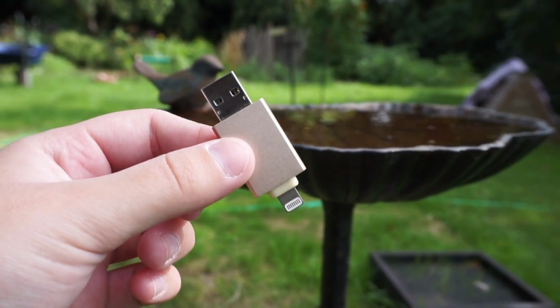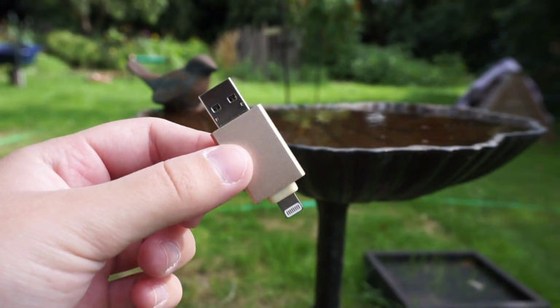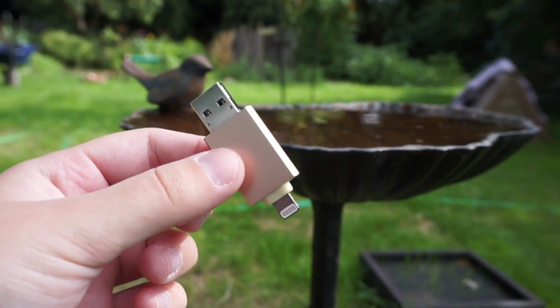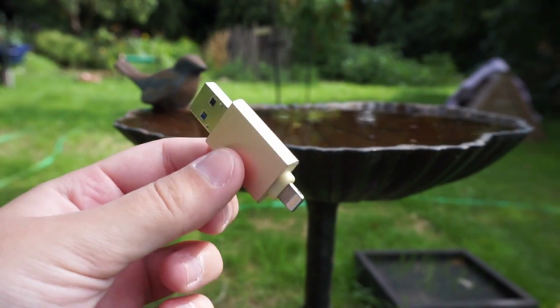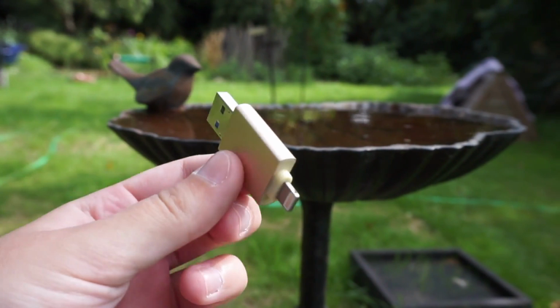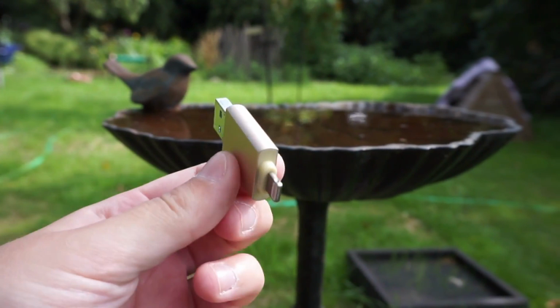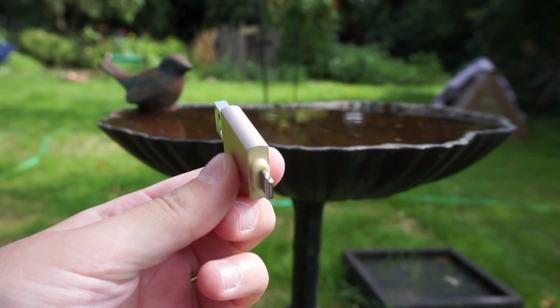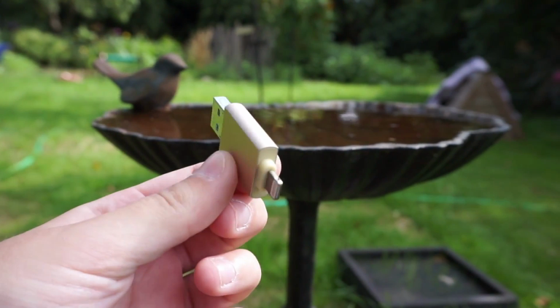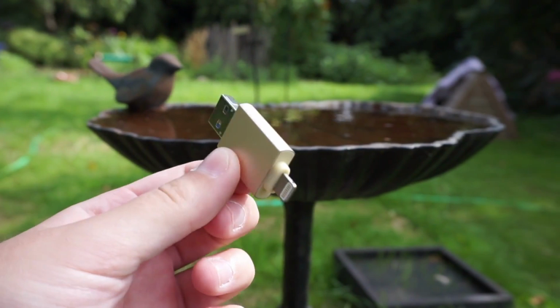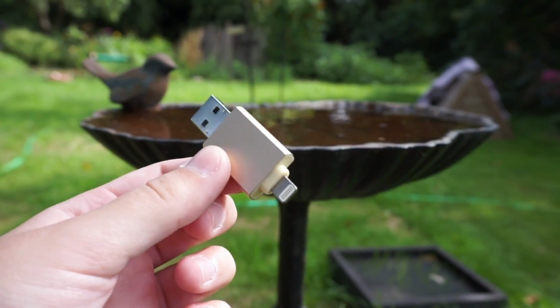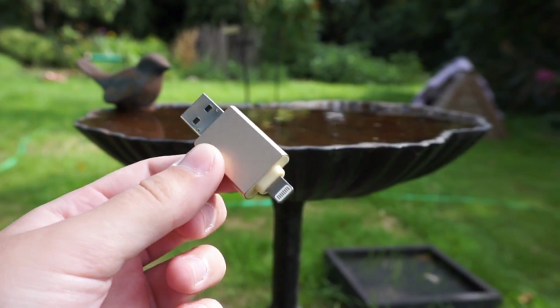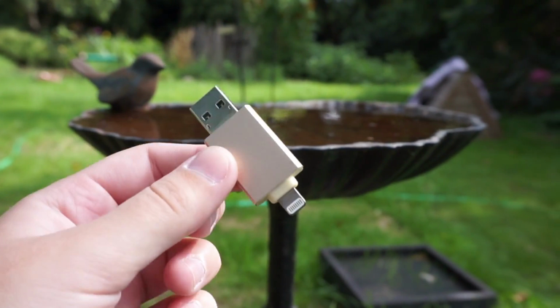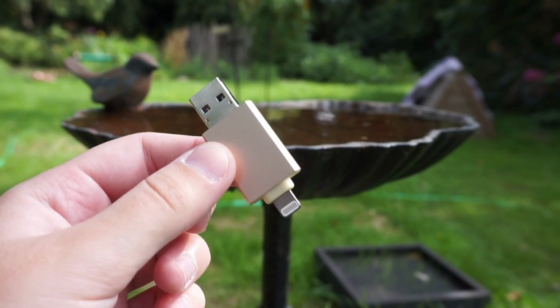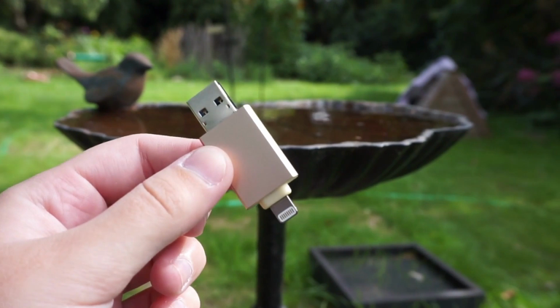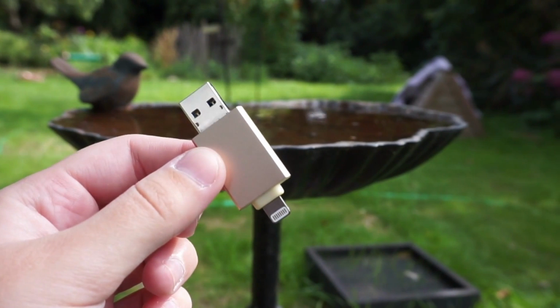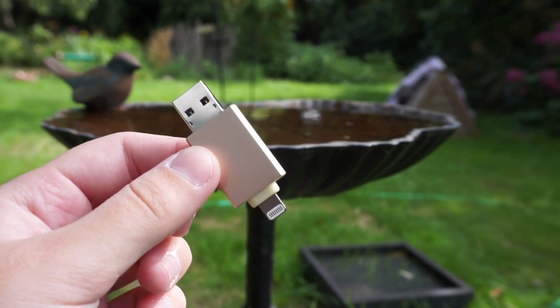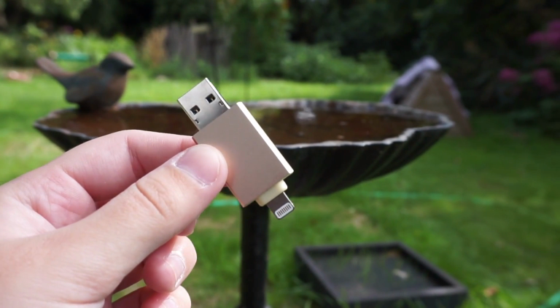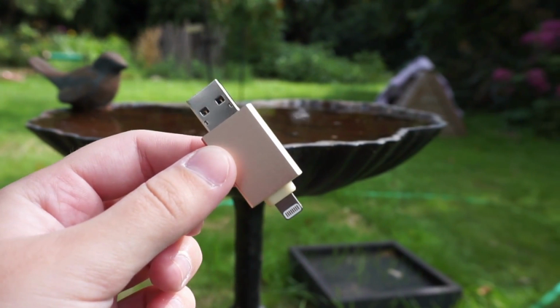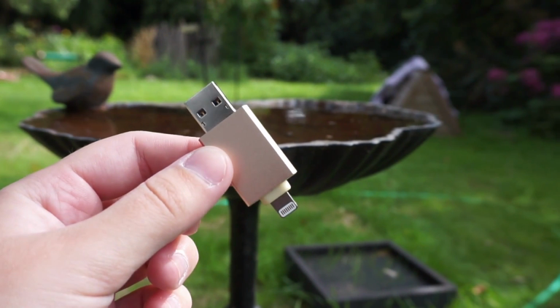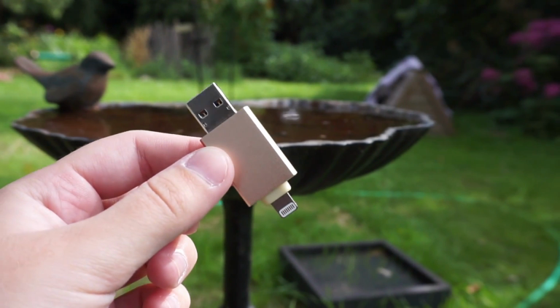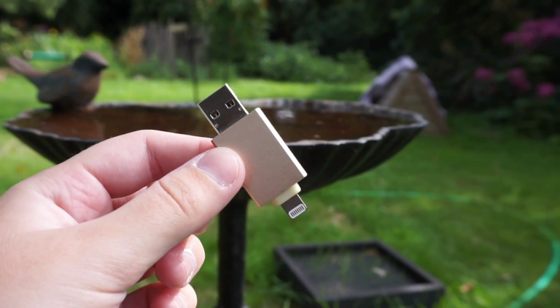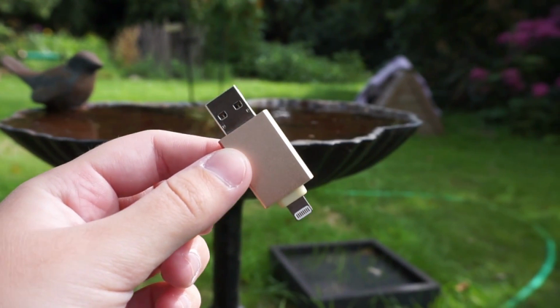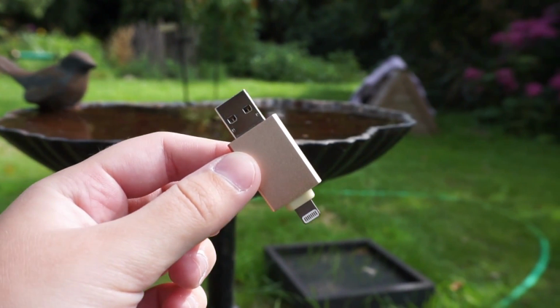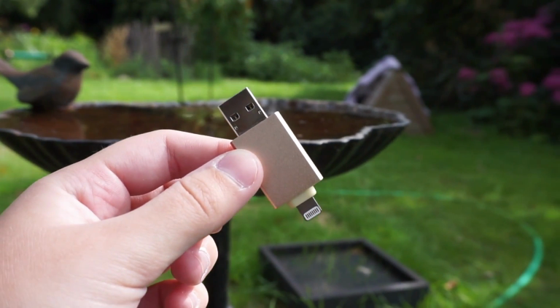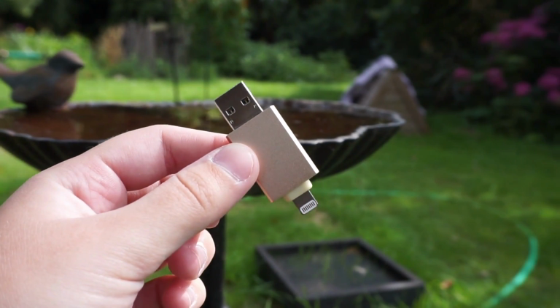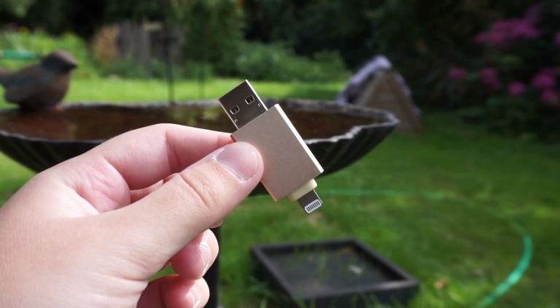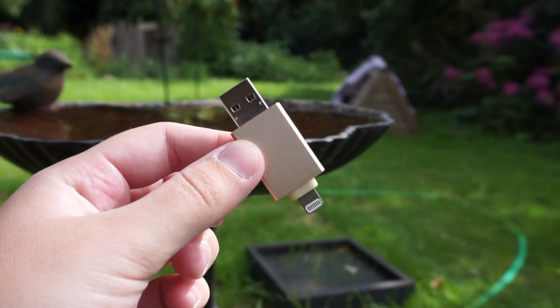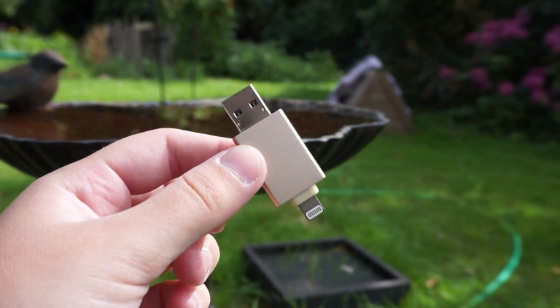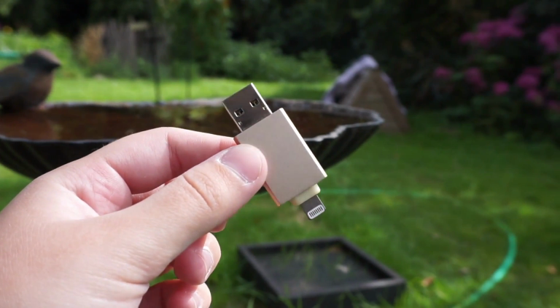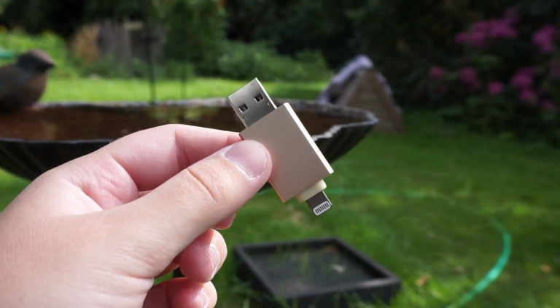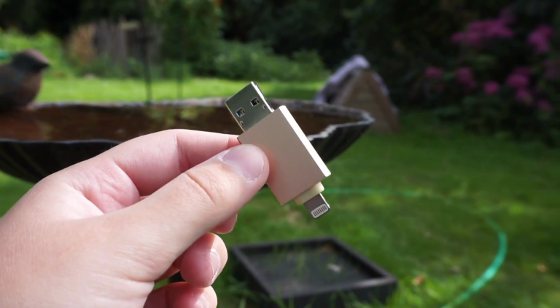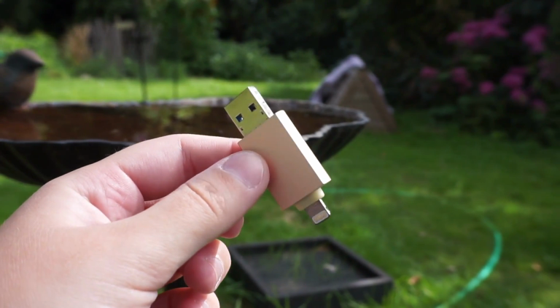If you are unsure what this product is, it is essentially a USB flash drive for your iPhone, iPad, or Android device.